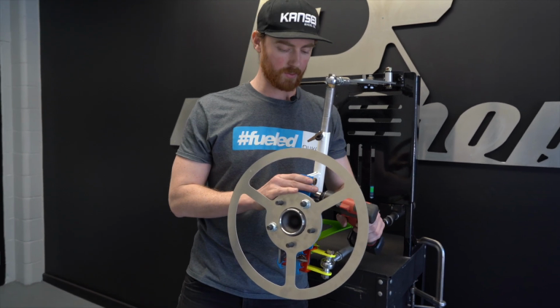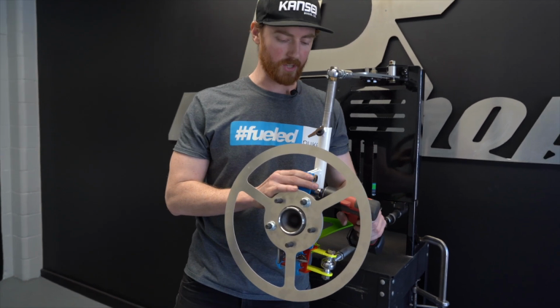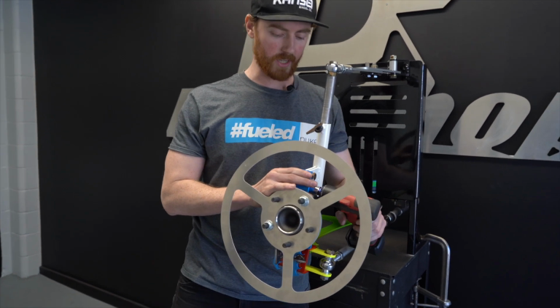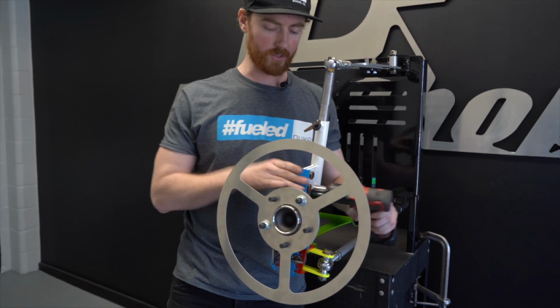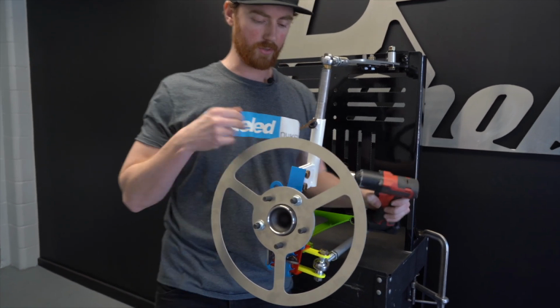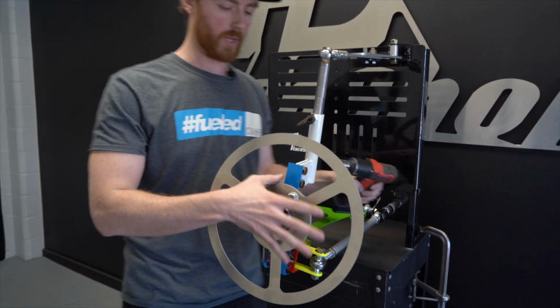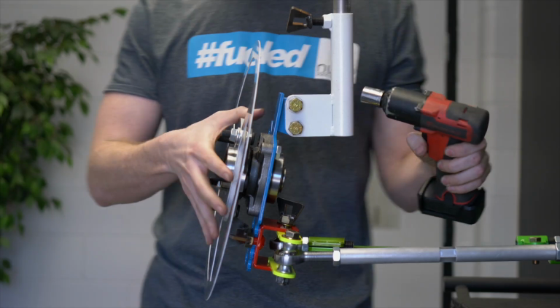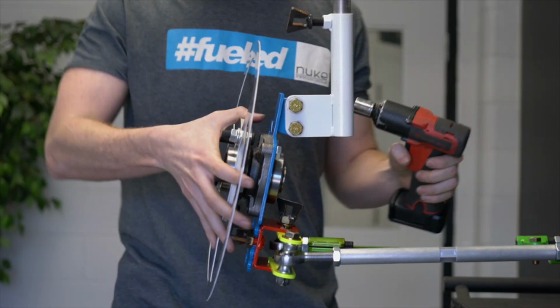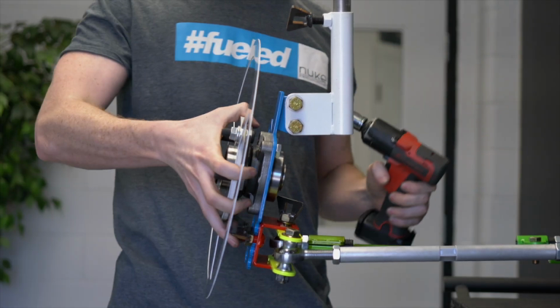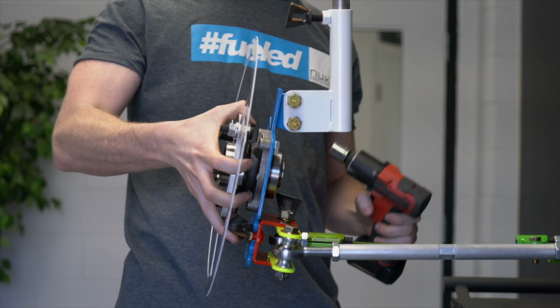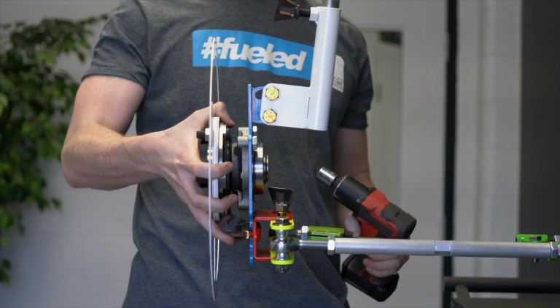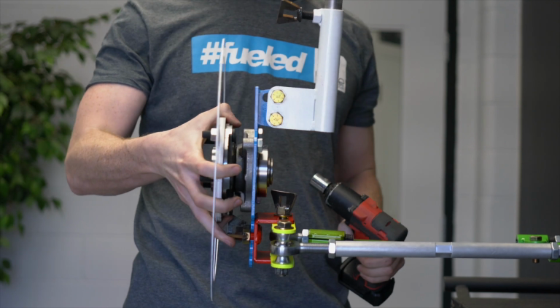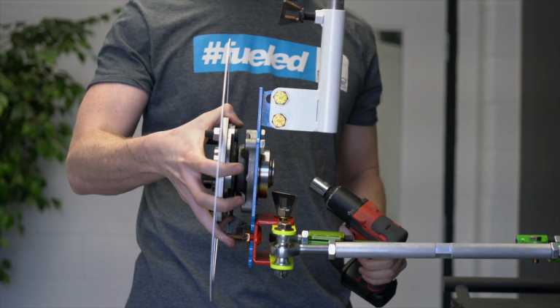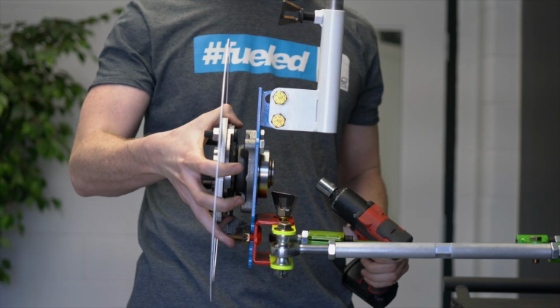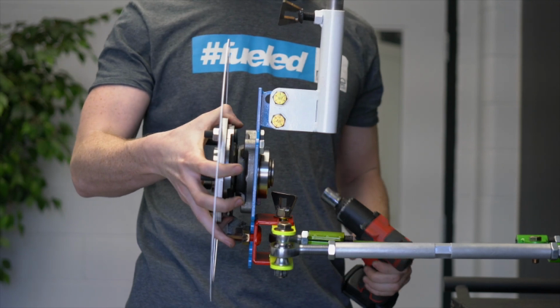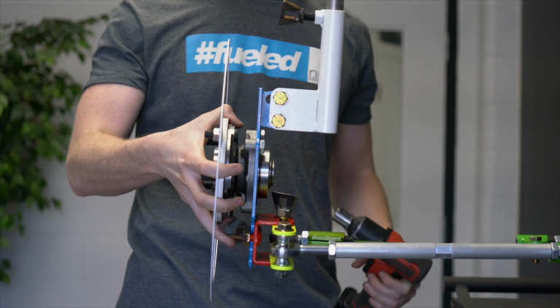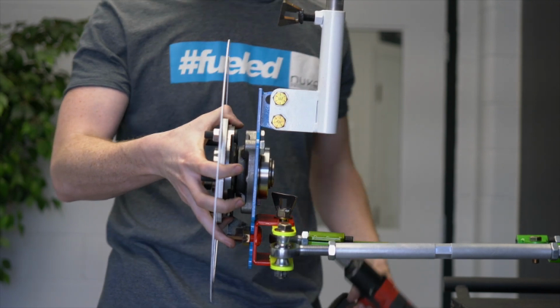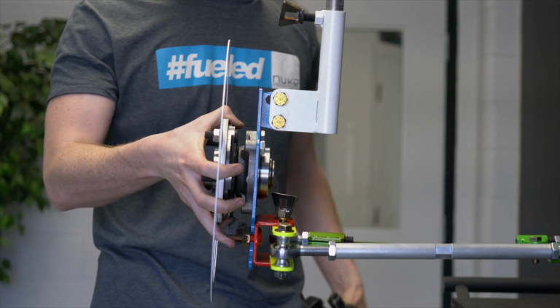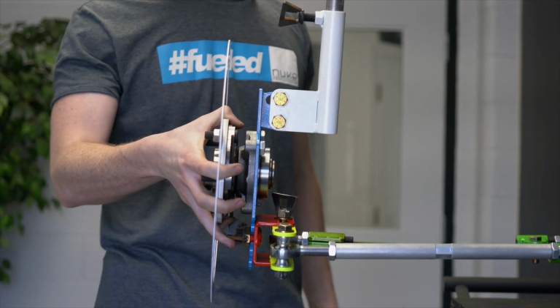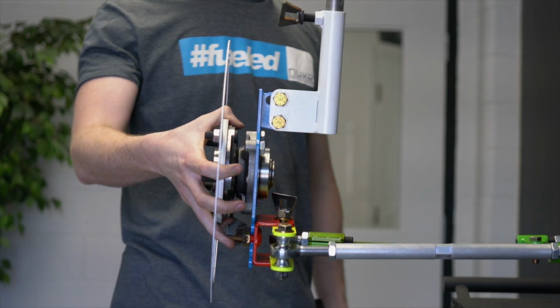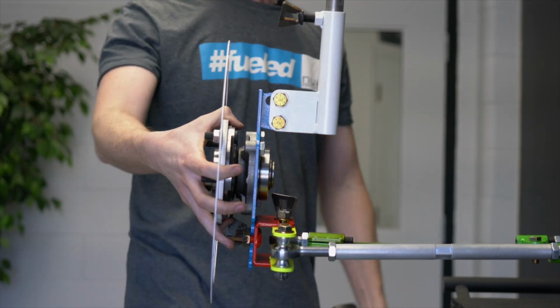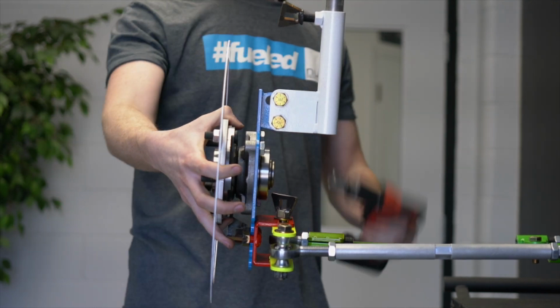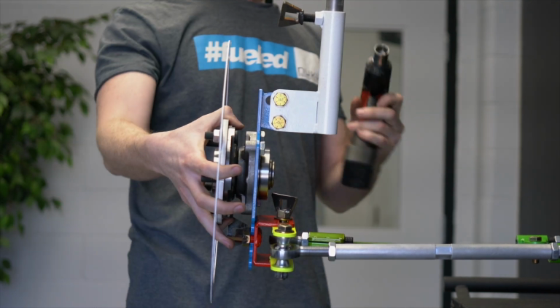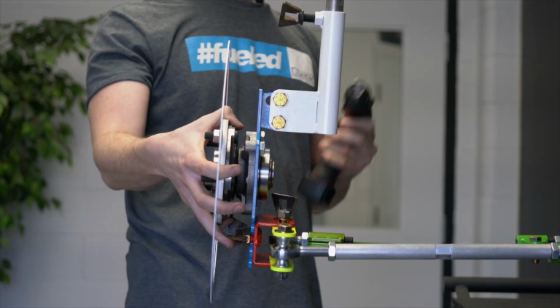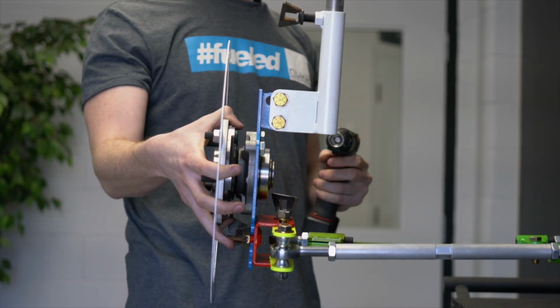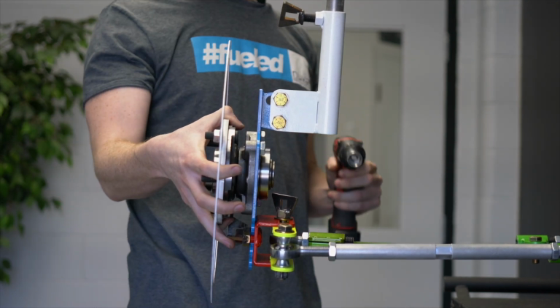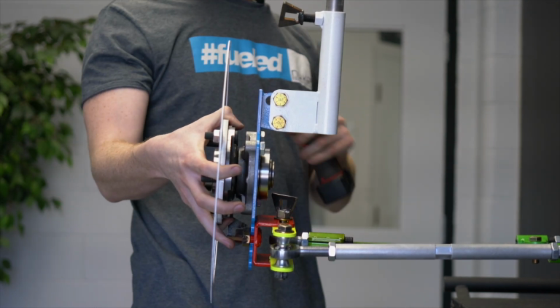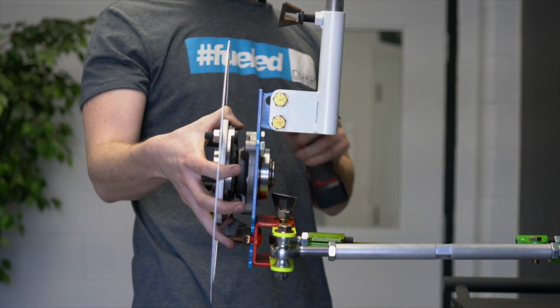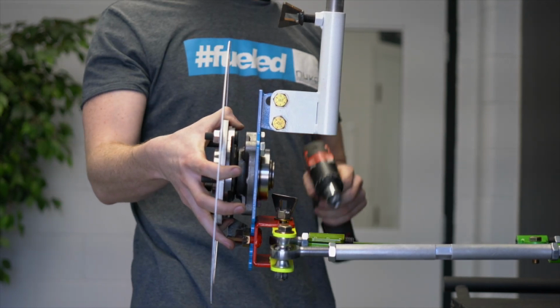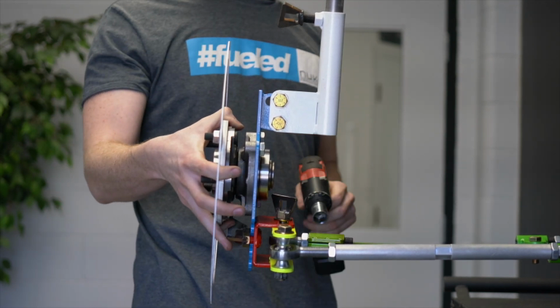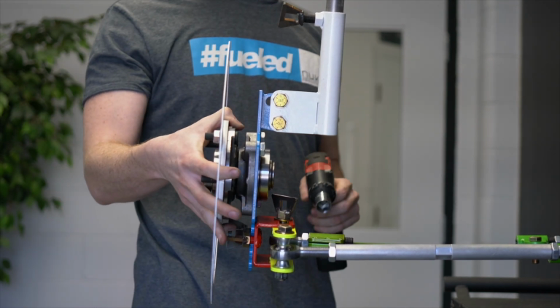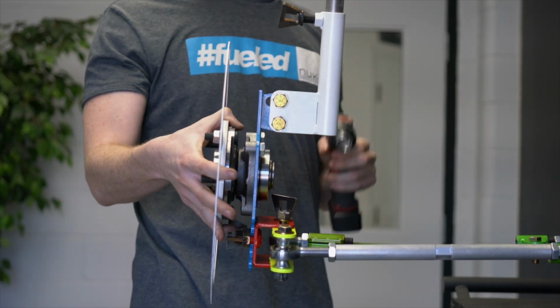And if I was to adjust it the opposite direction, that would be changing it to a positive camber setup.